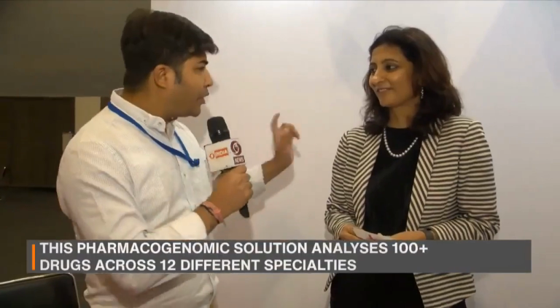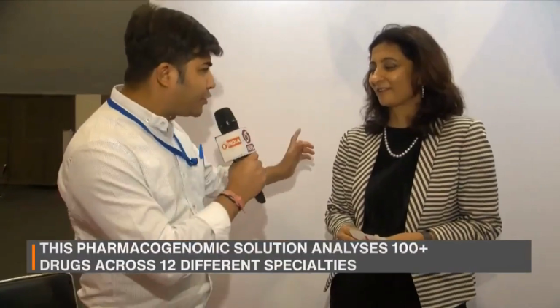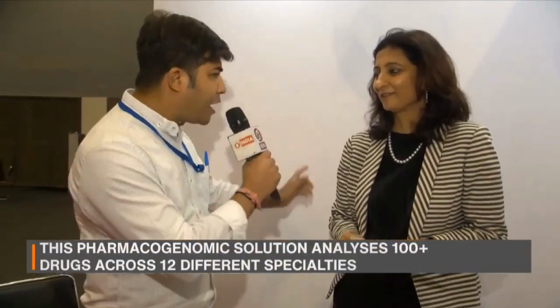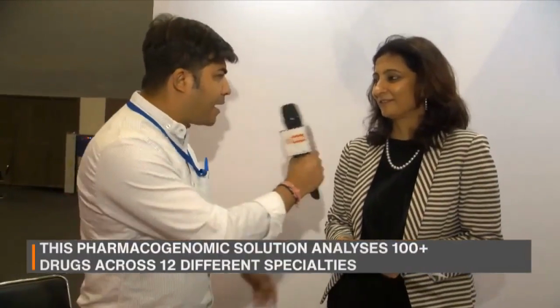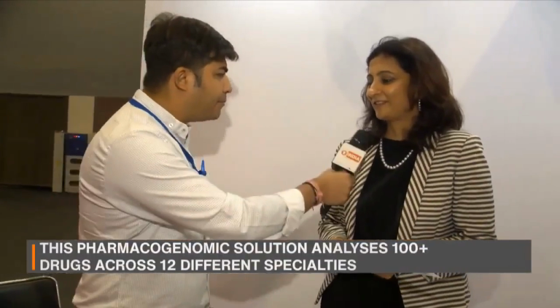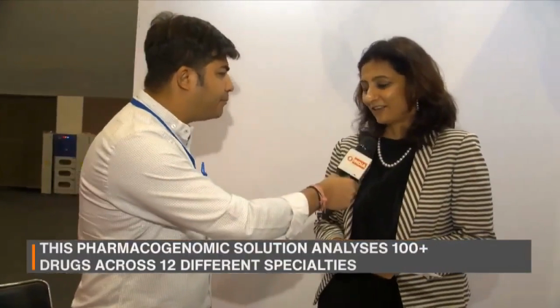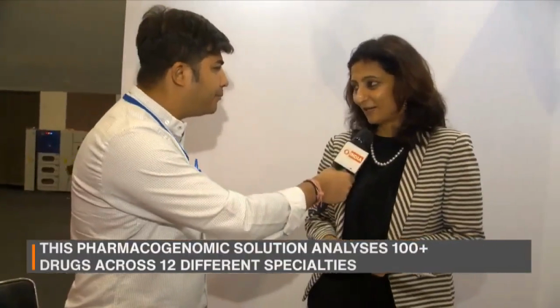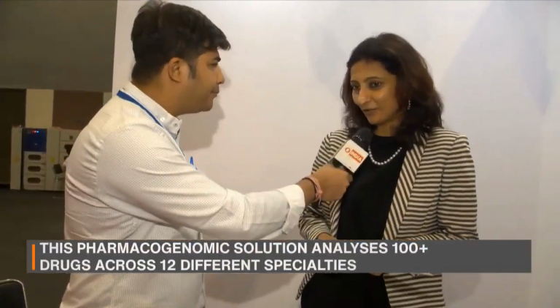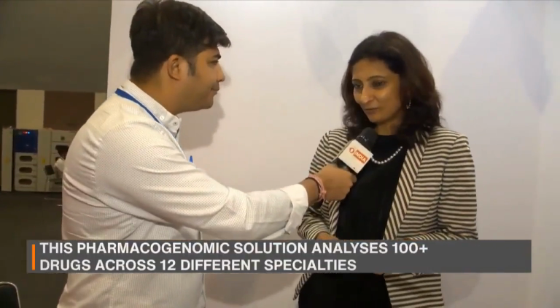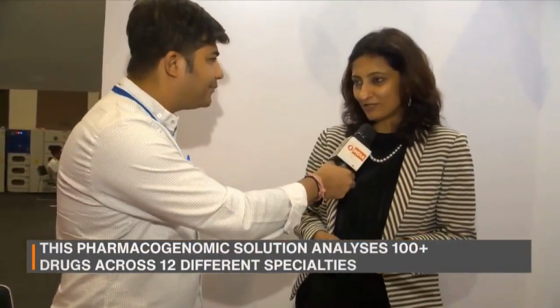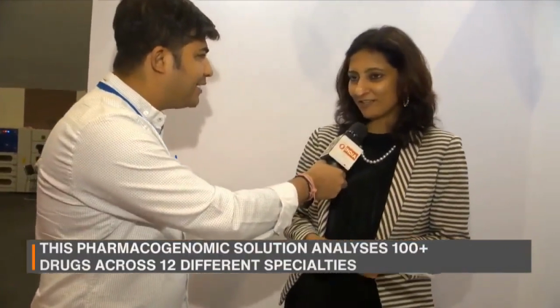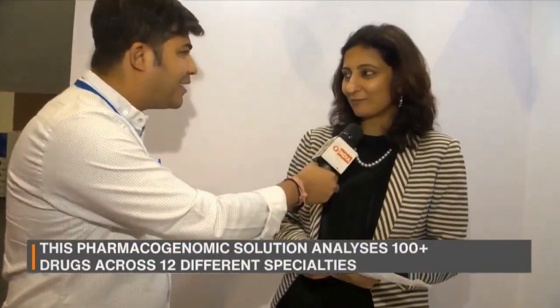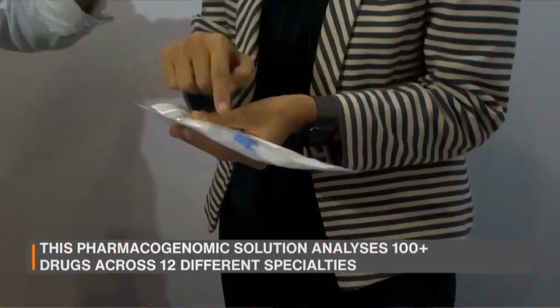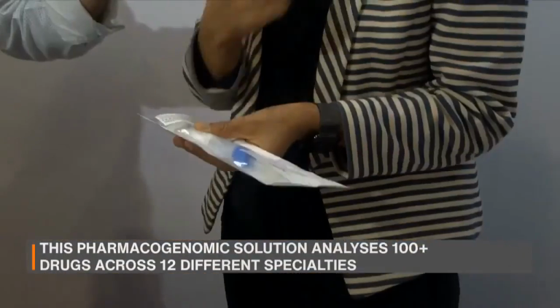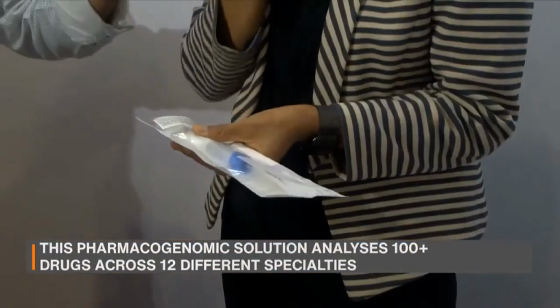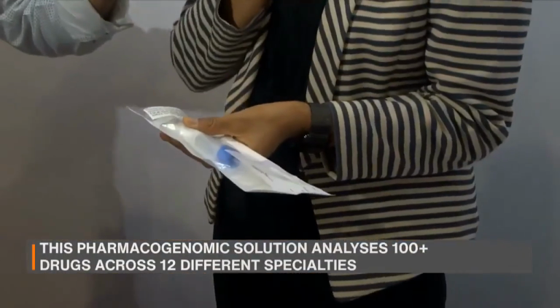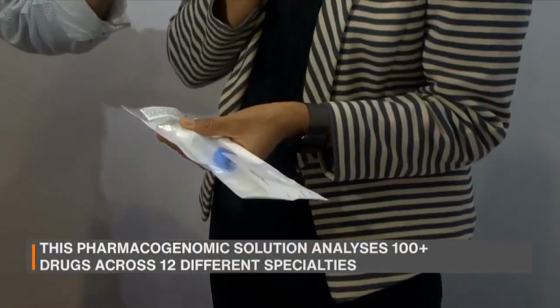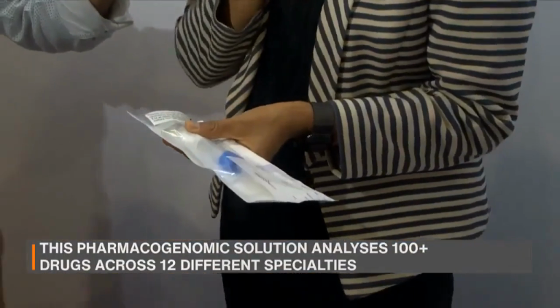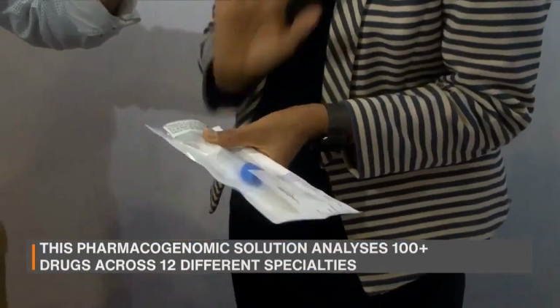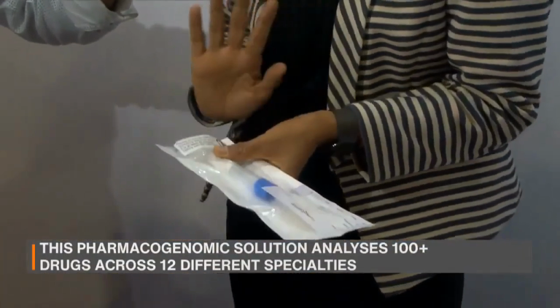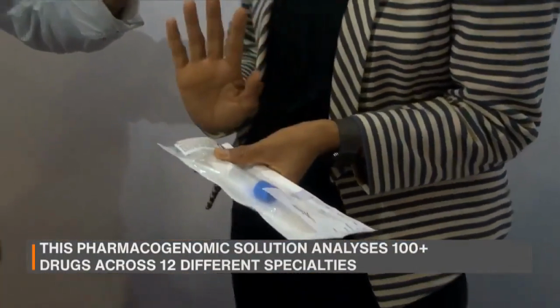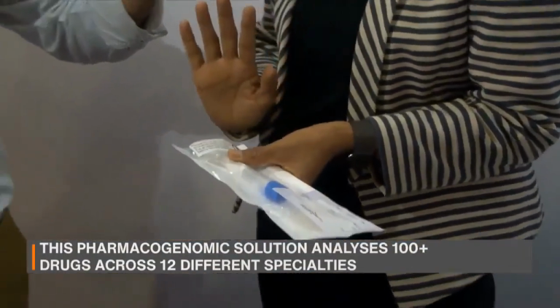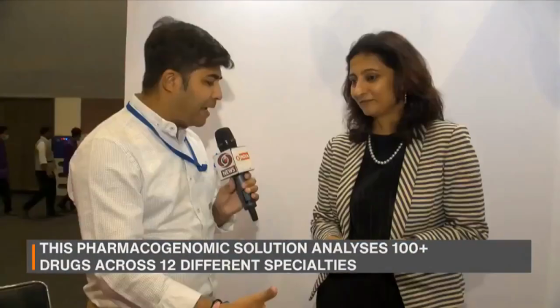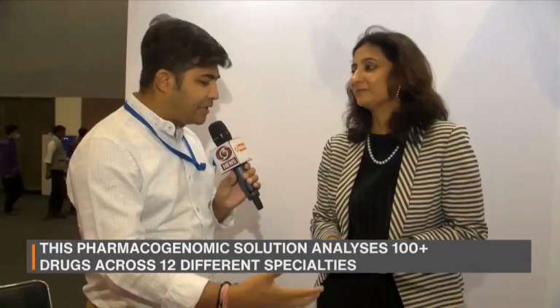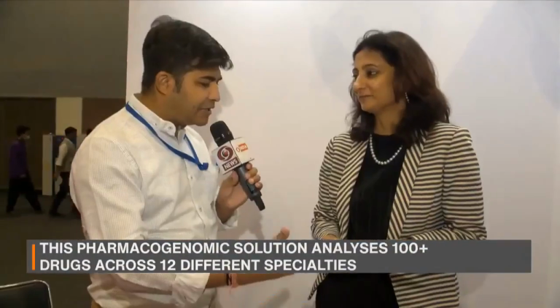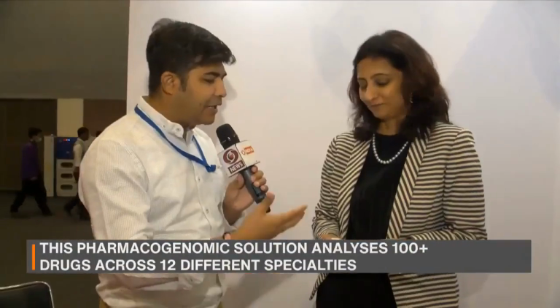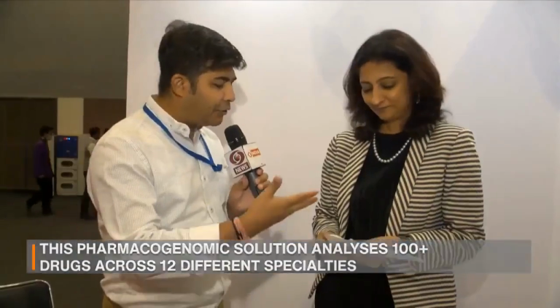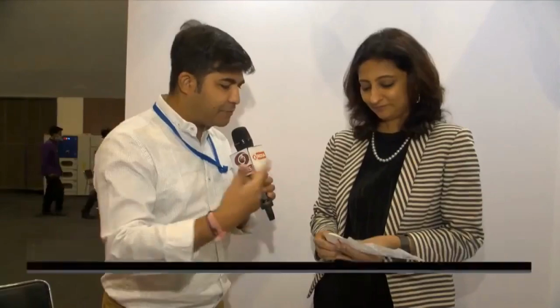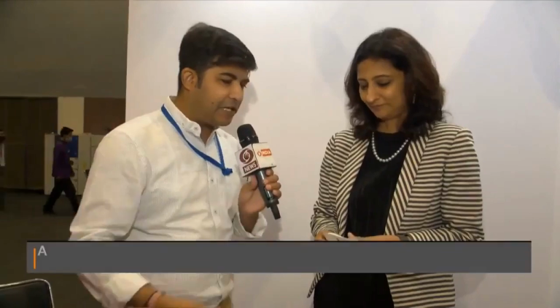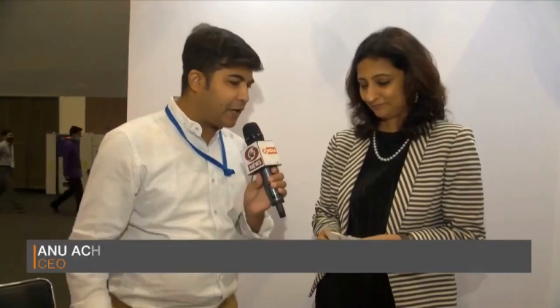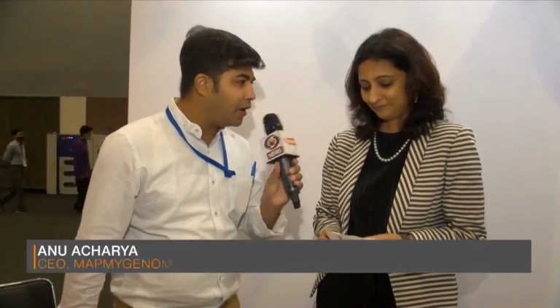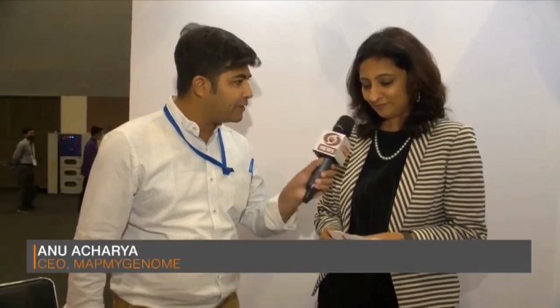What is your name? I'm Manu Acharya, founder and CEO of MapMyGenomes. Tell us how this particular thing works.